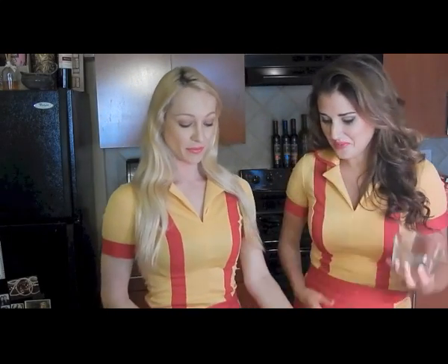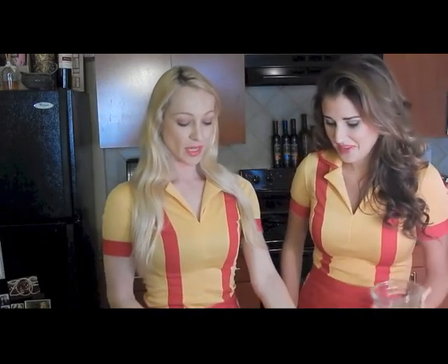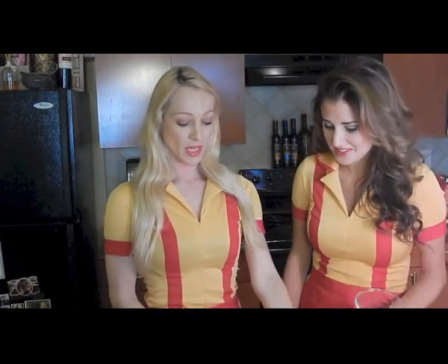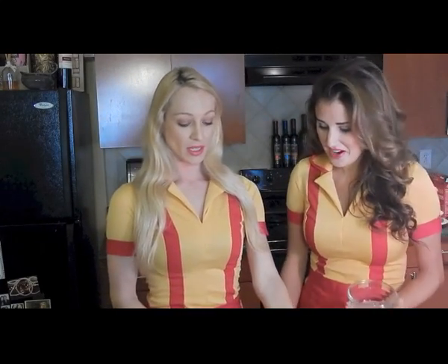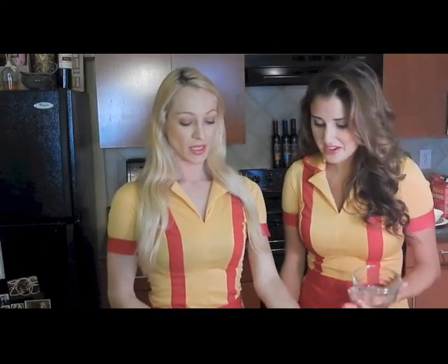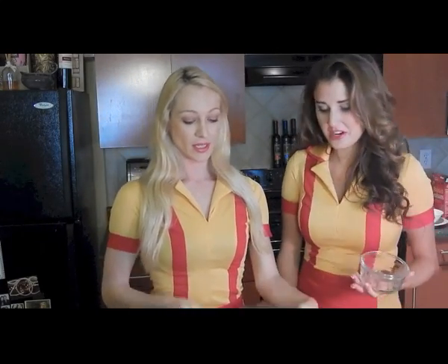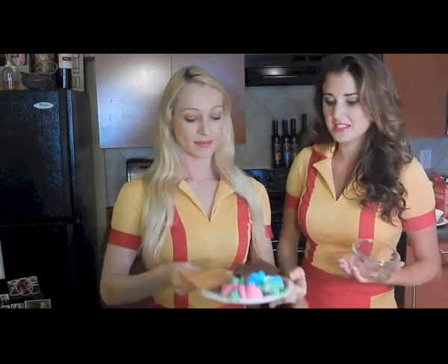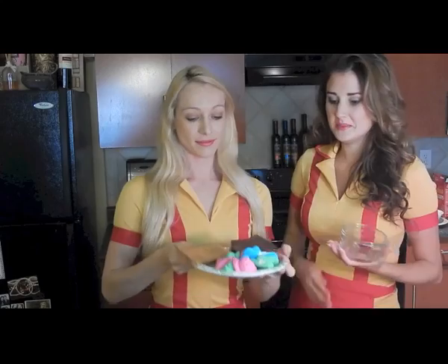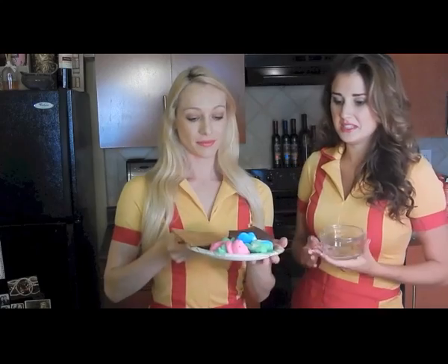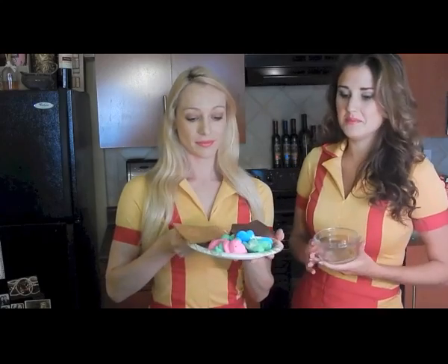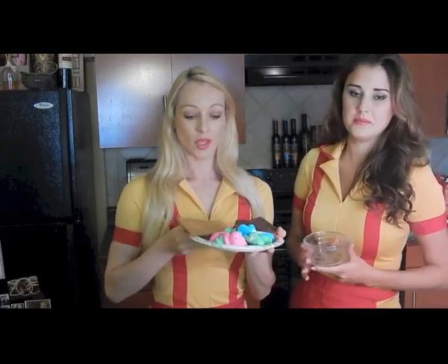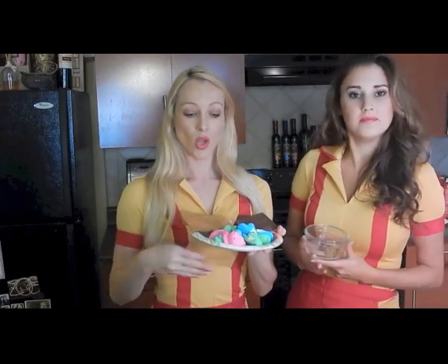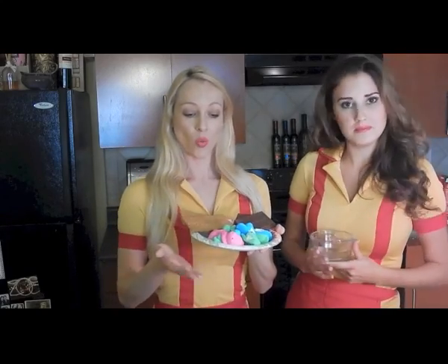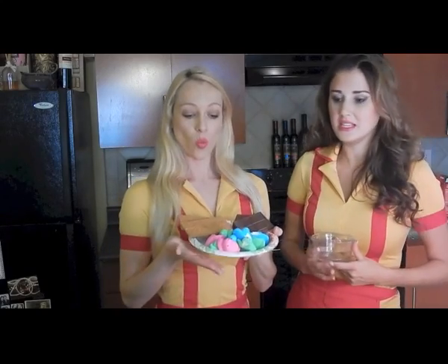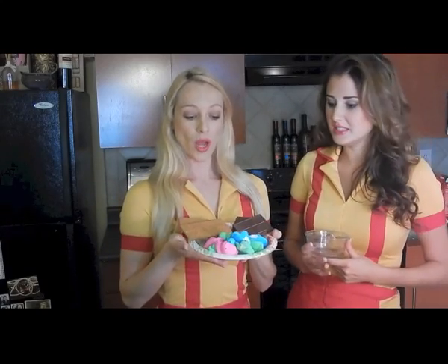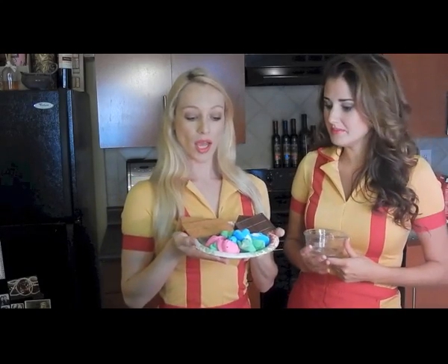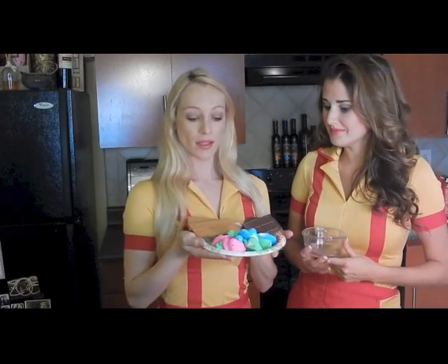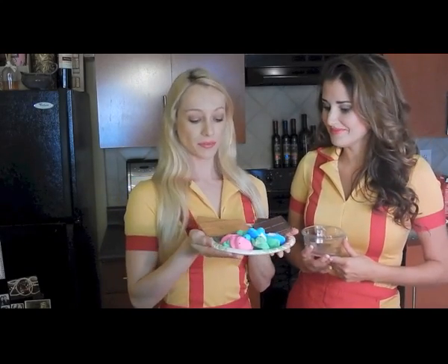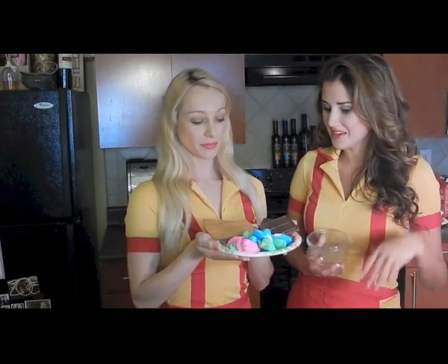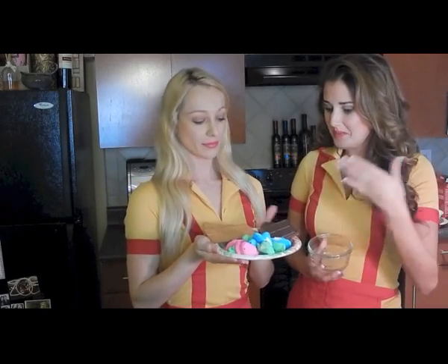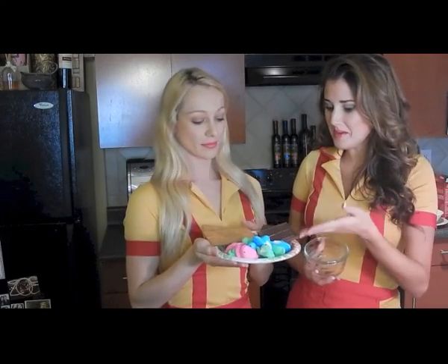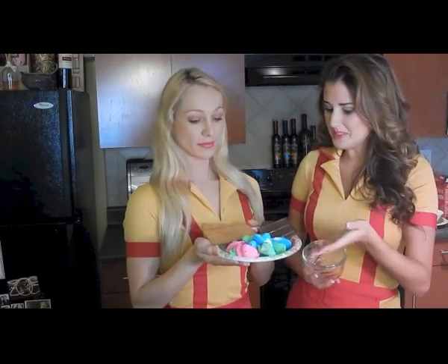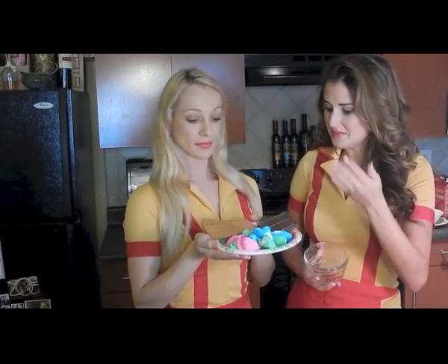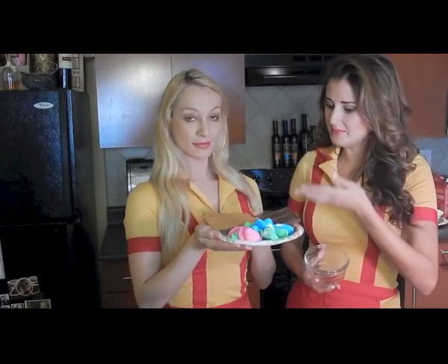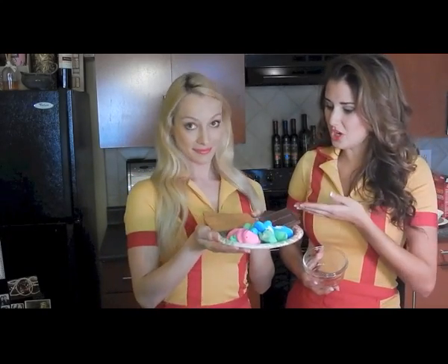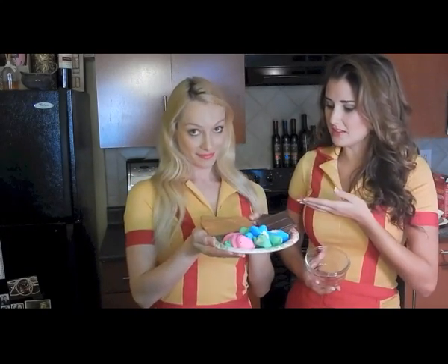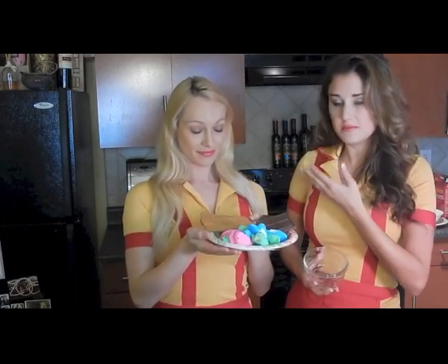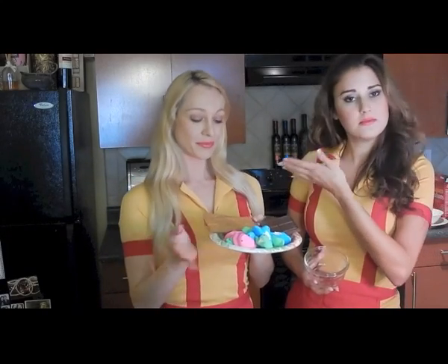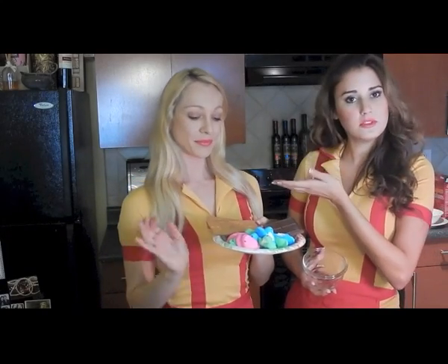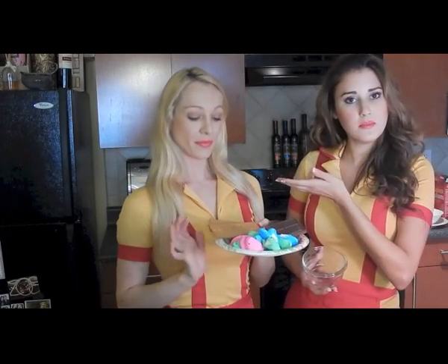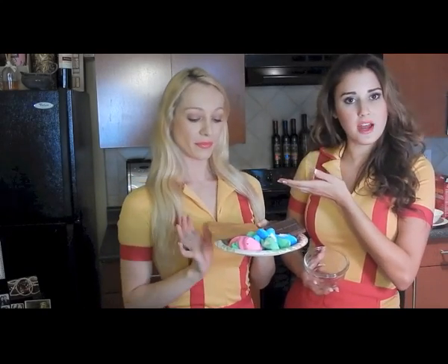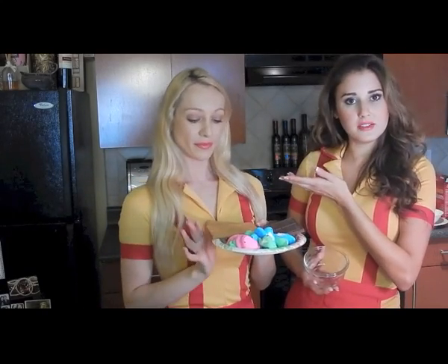So here's our ingredients — pretty easy: peeps, chocolate, graham crackers.